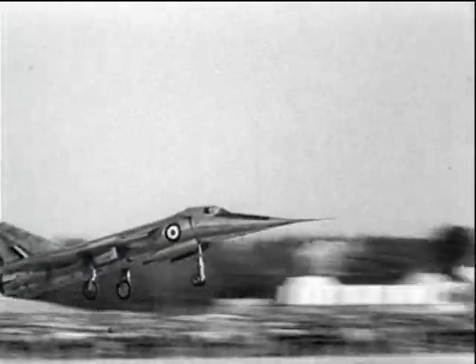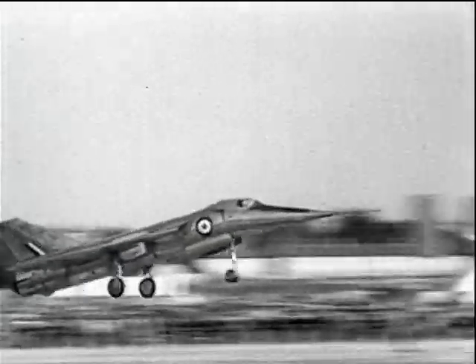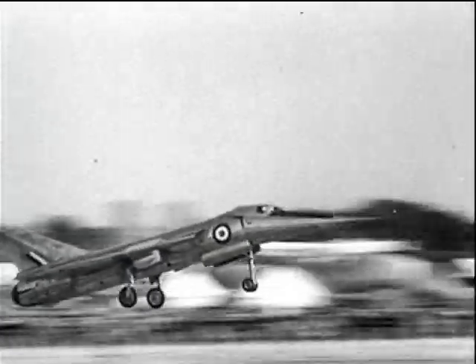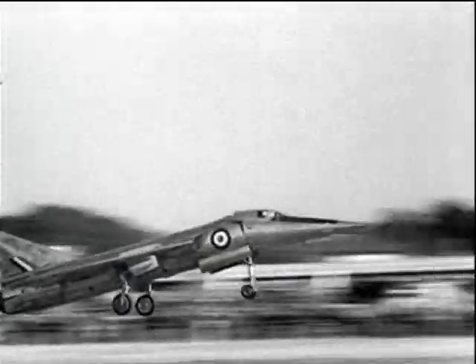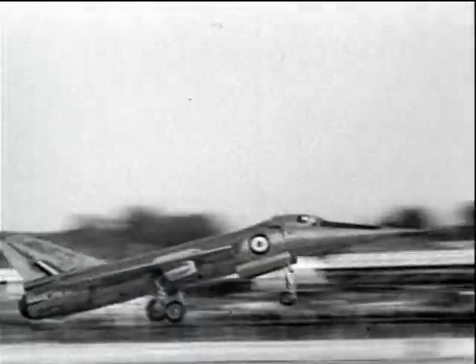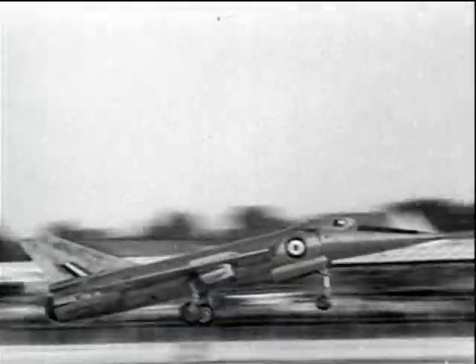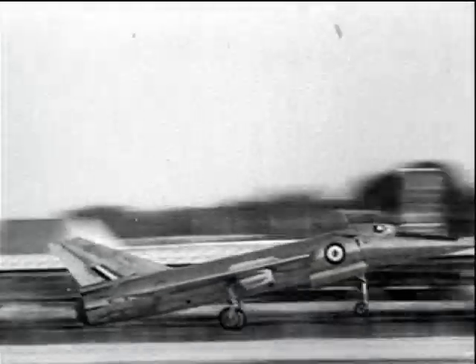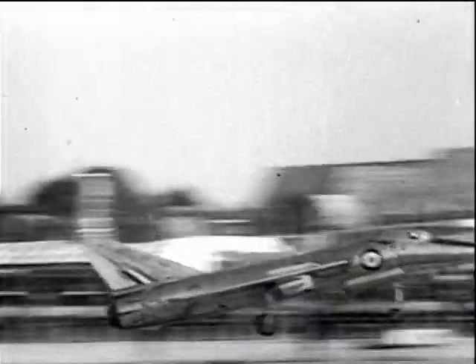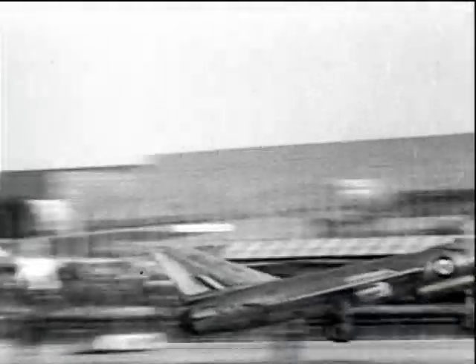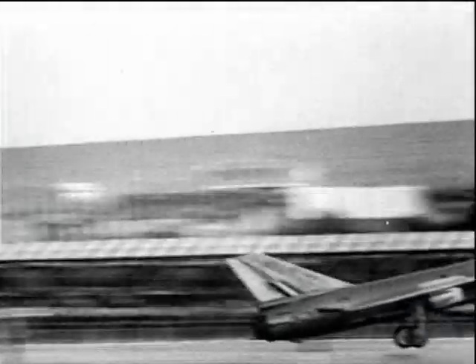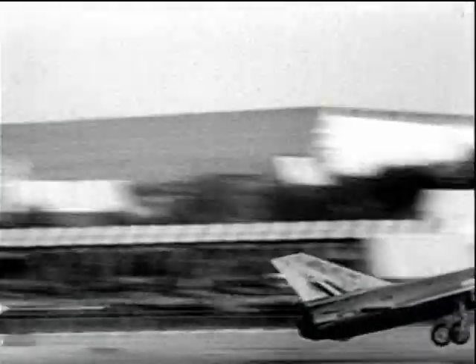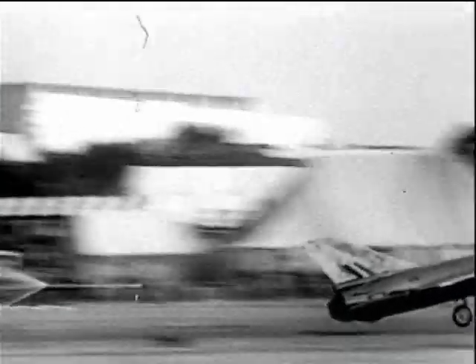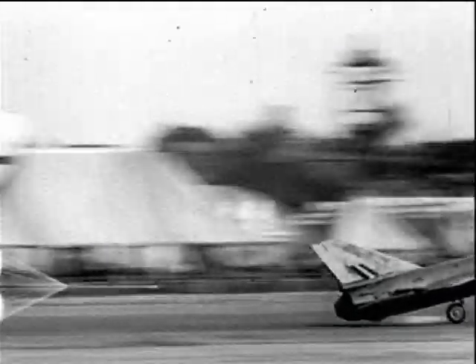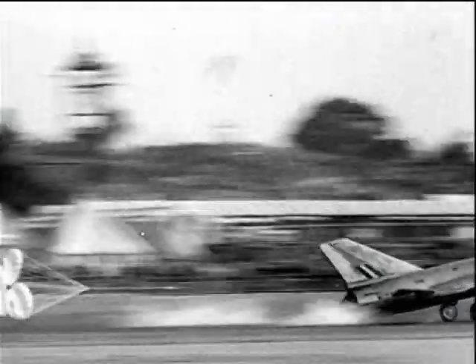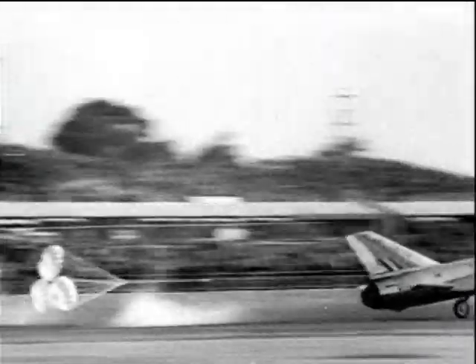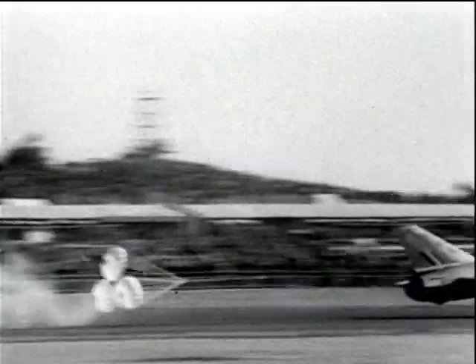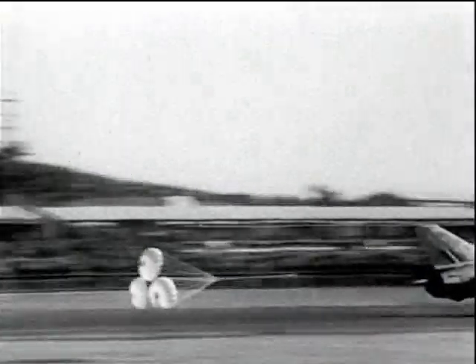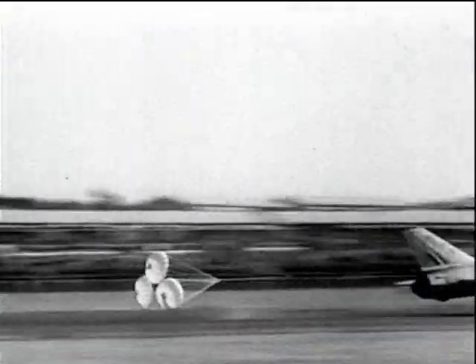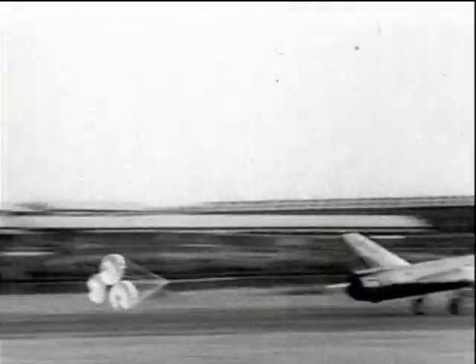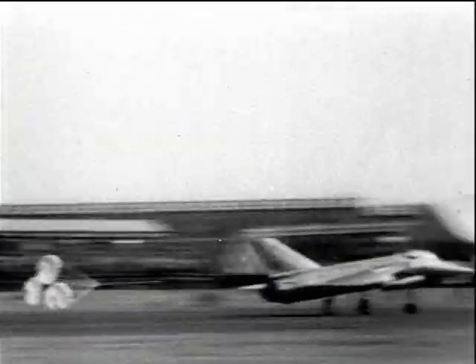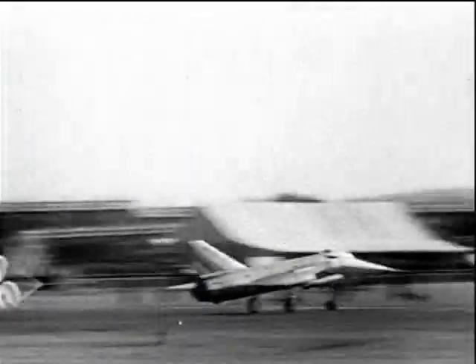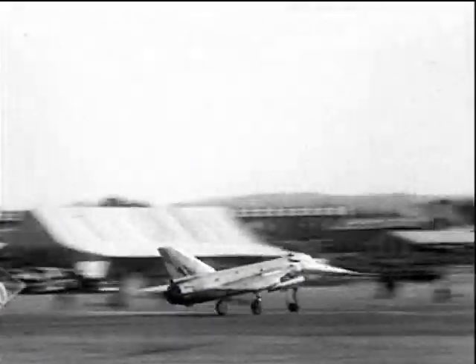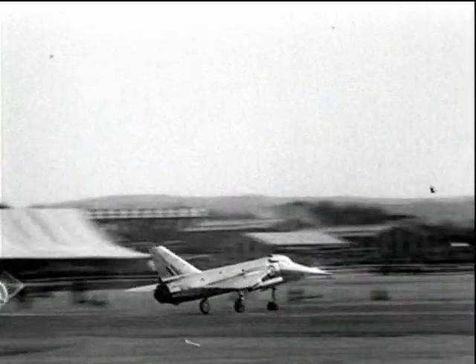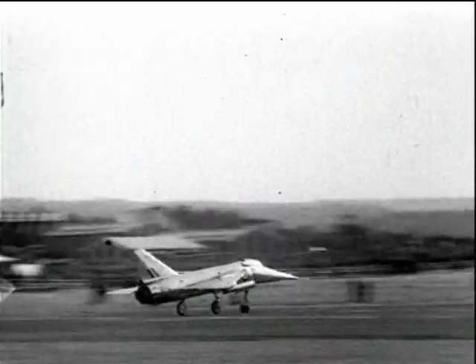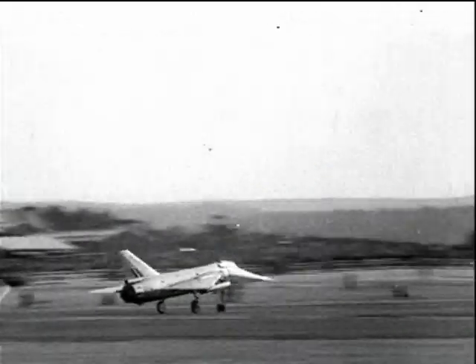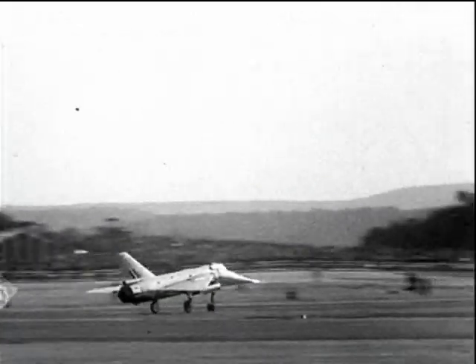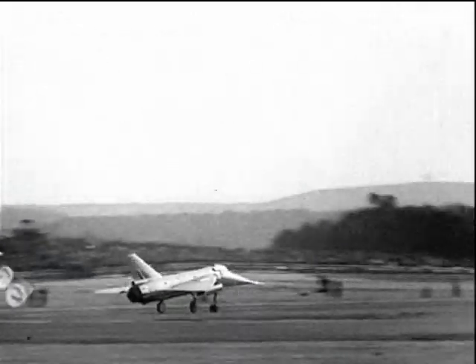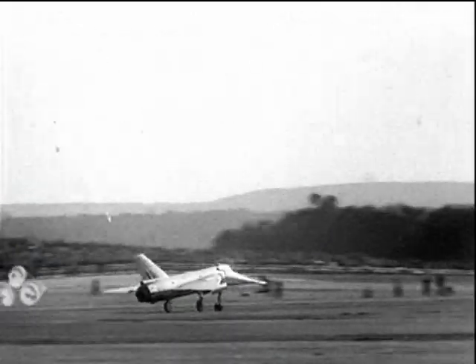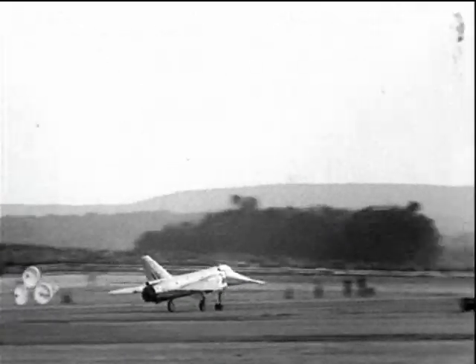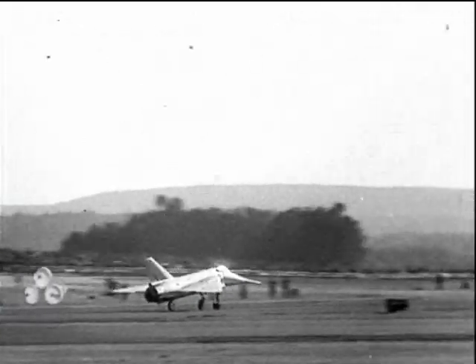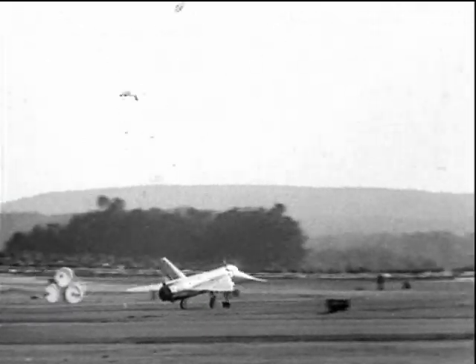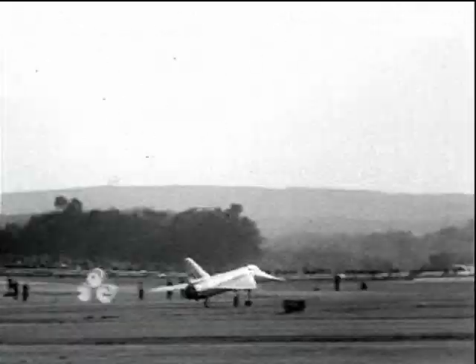Here is something faster — the Fairey Delta with a cluster of three brake parachutes.